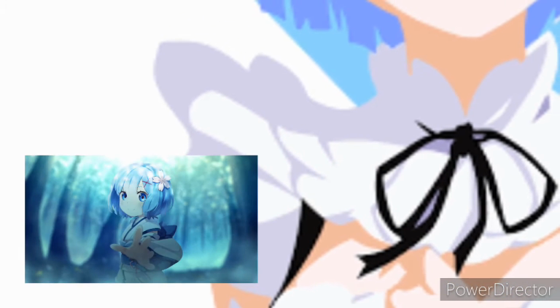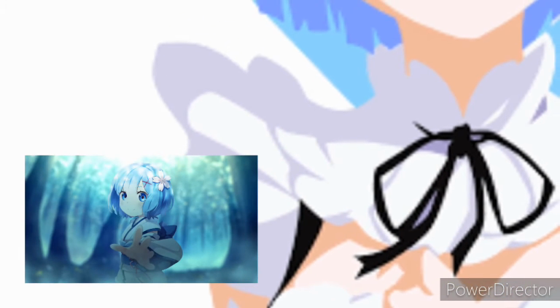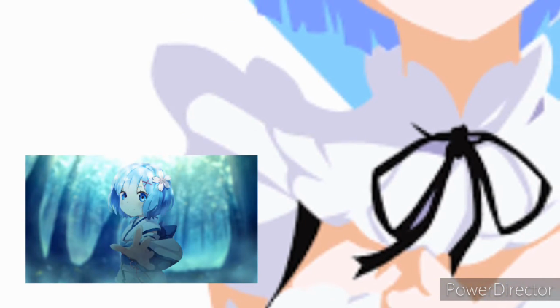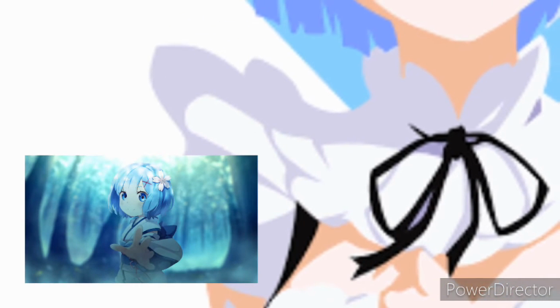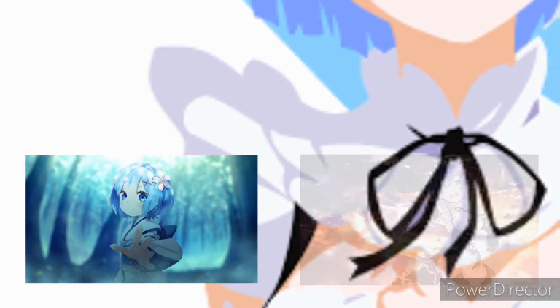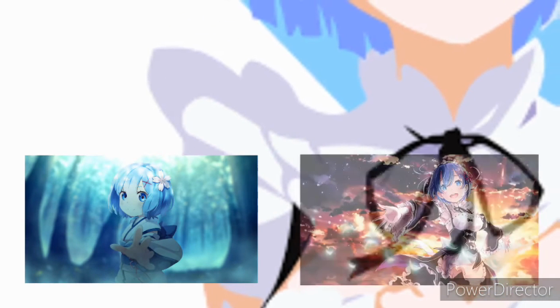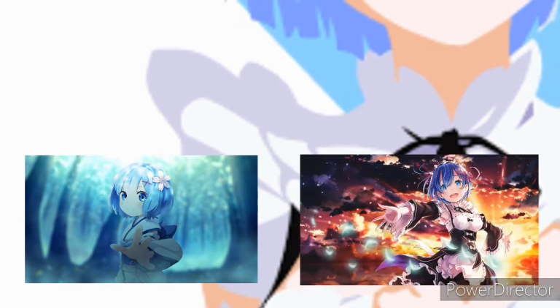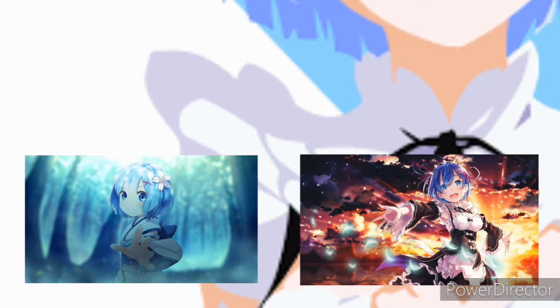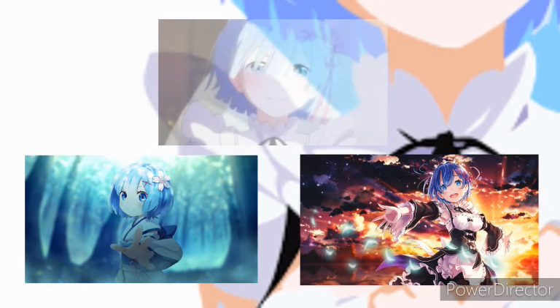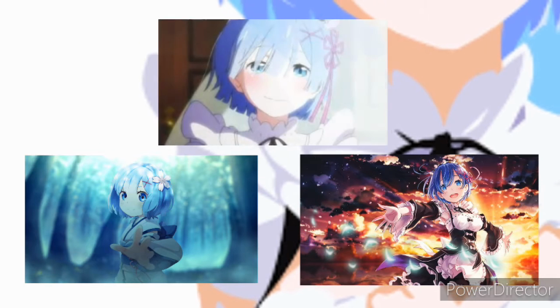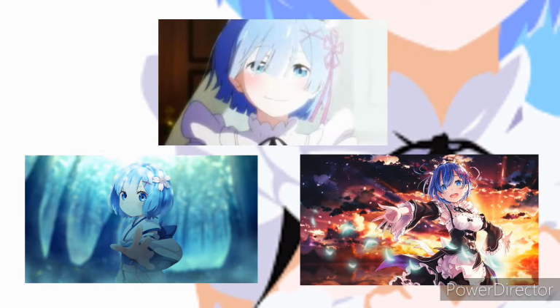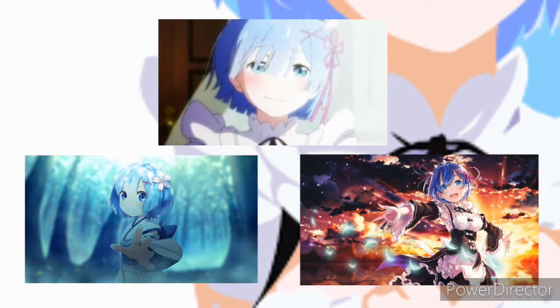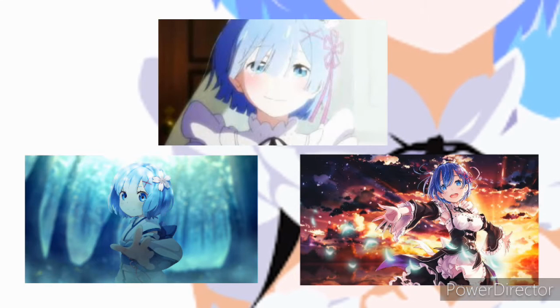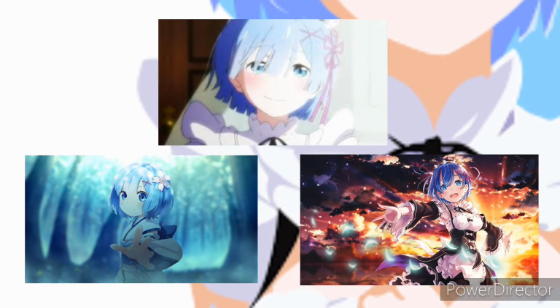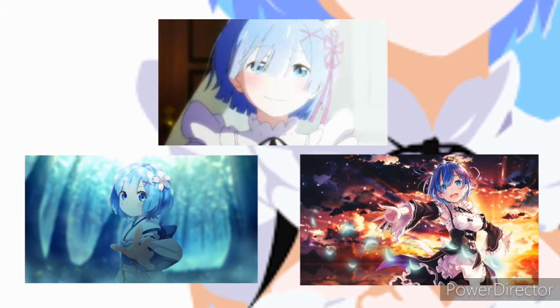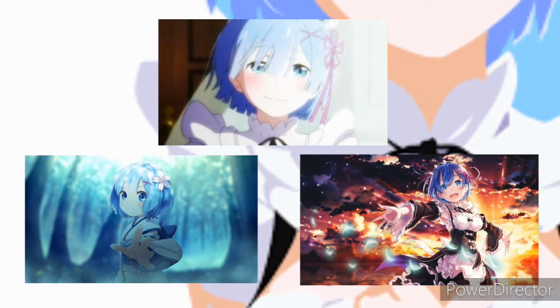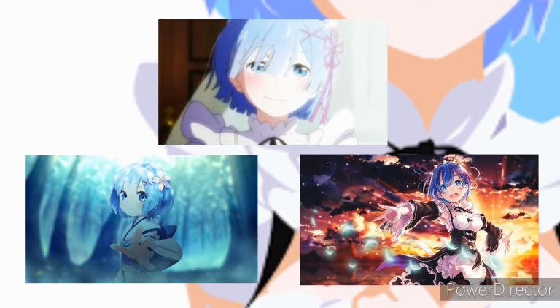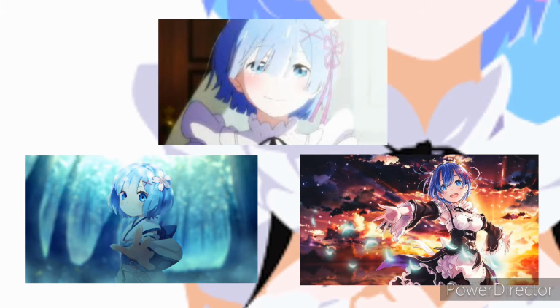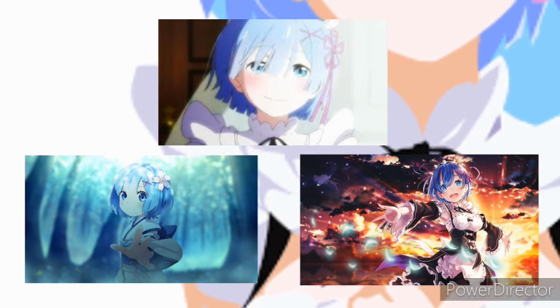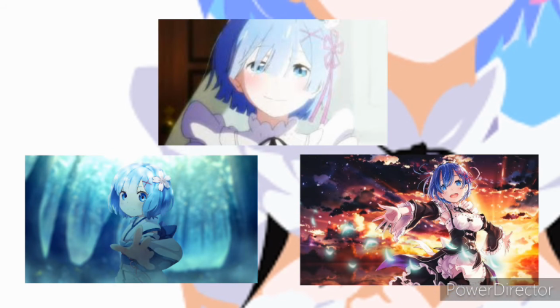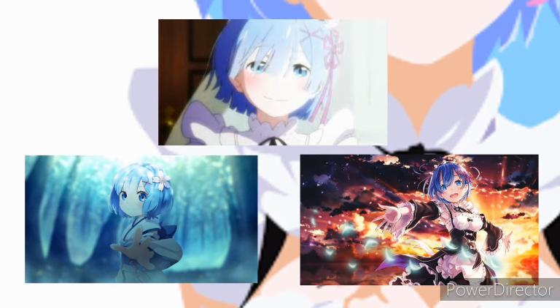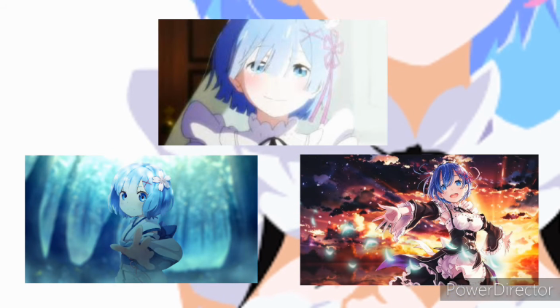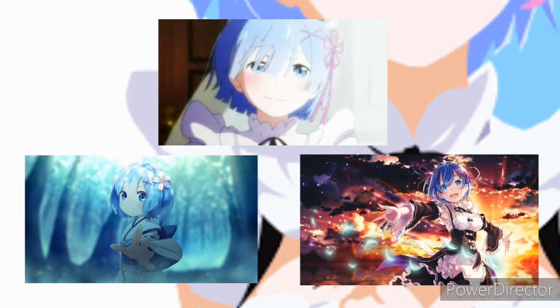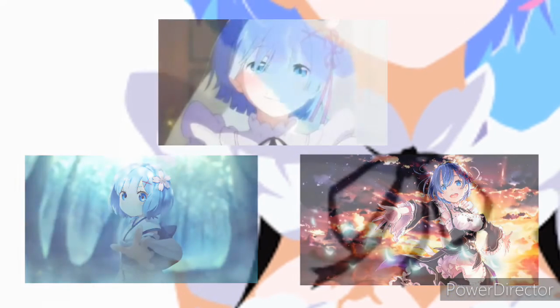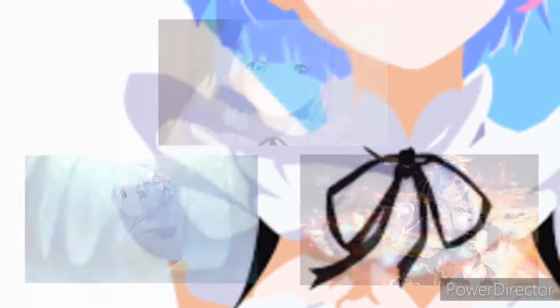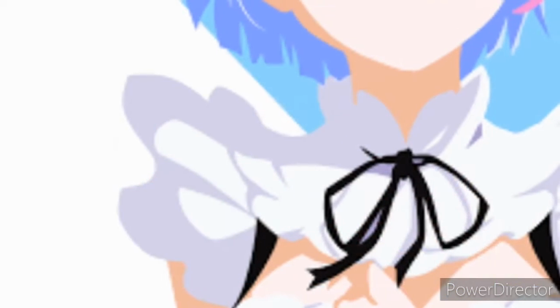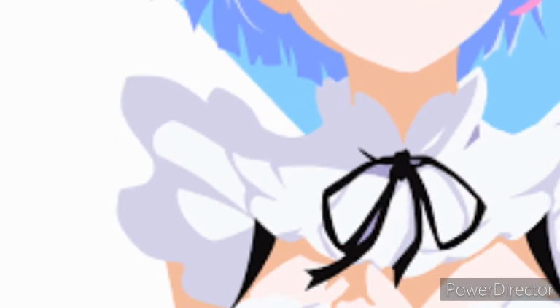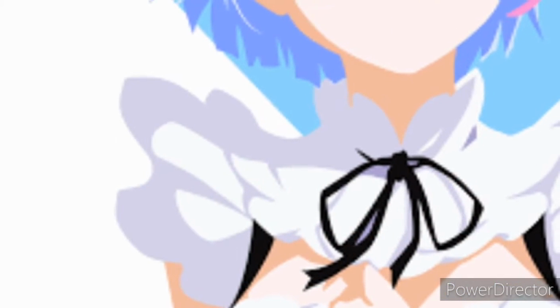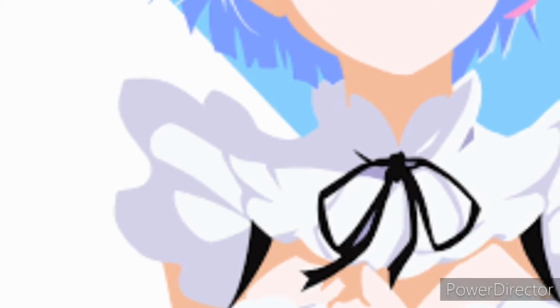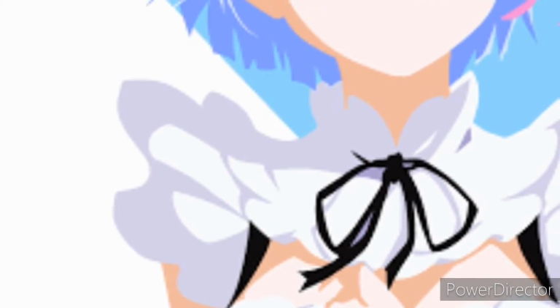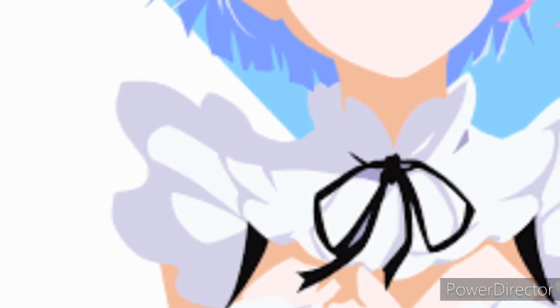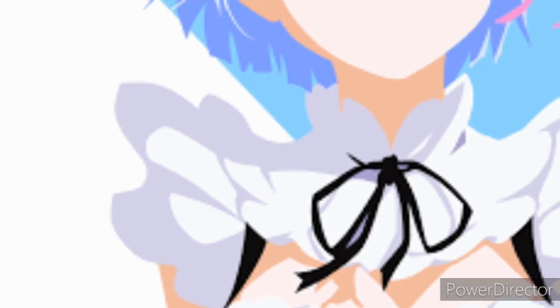I just love Rem from ReZero a lot. How could you not? Just look at all these pictures of Rem — you can't tell me you wouldn't like this or that you wouldn't like this character.